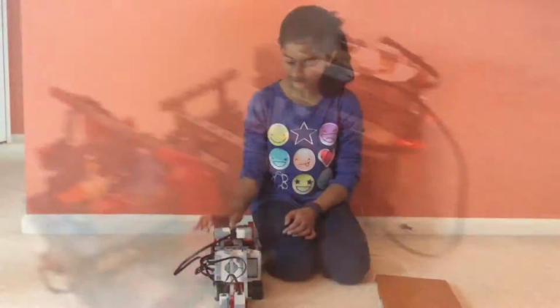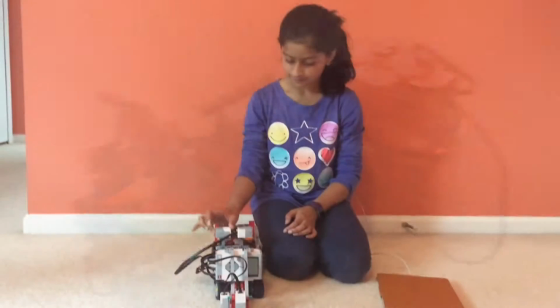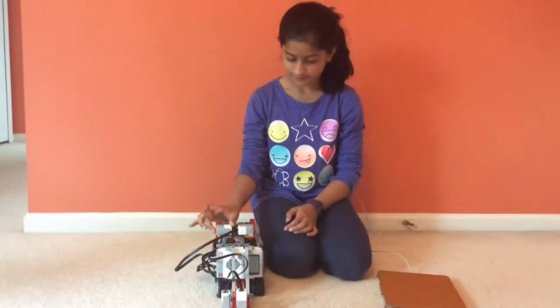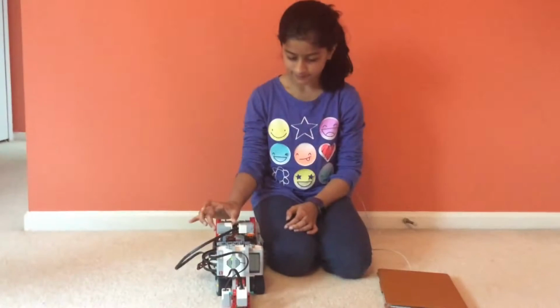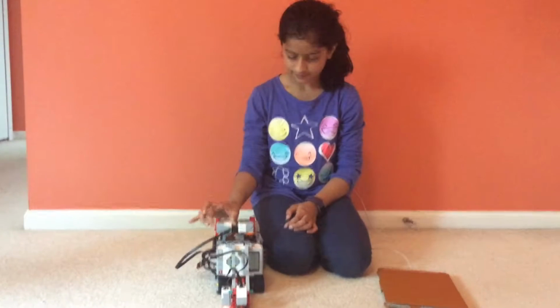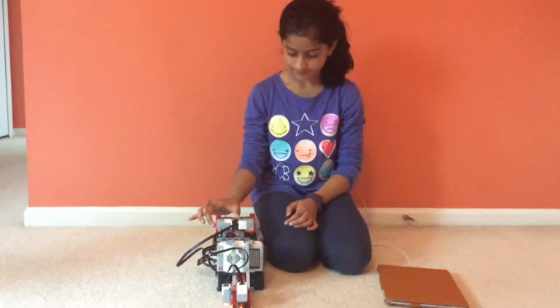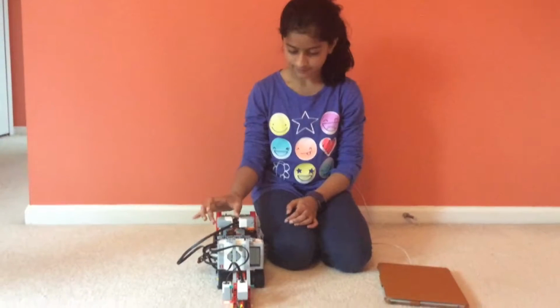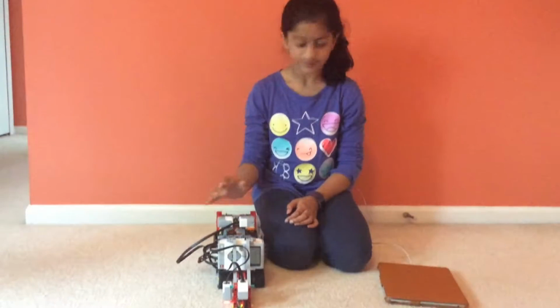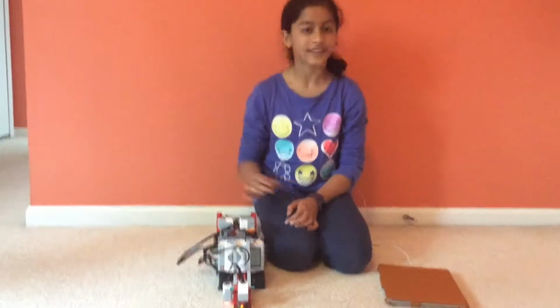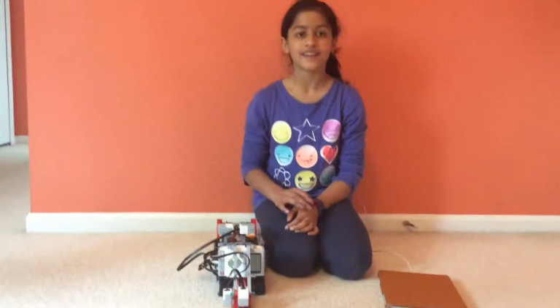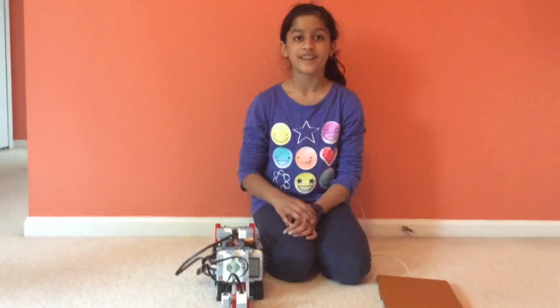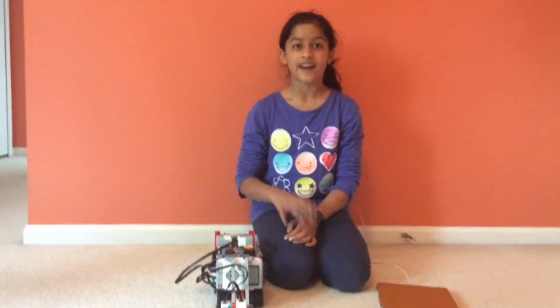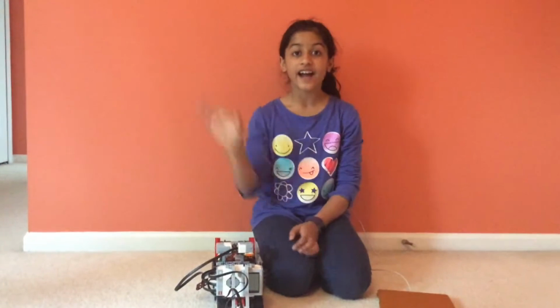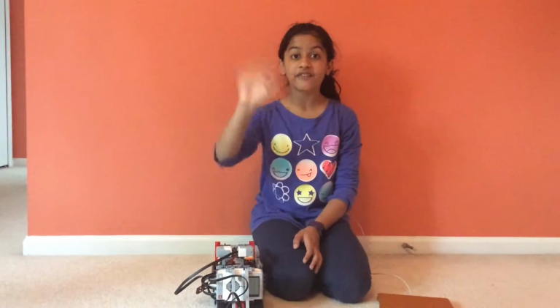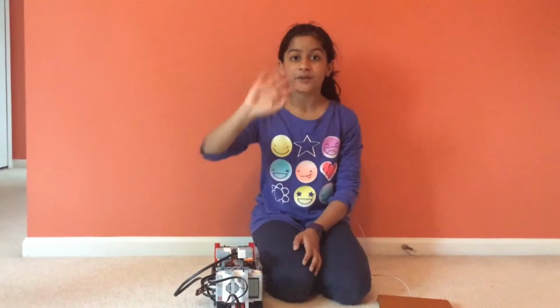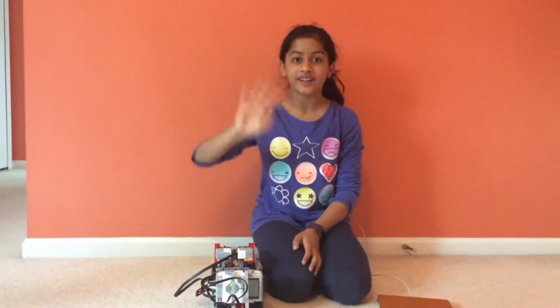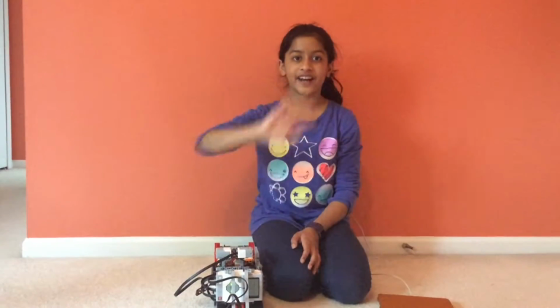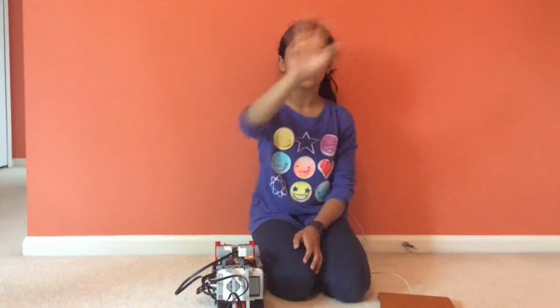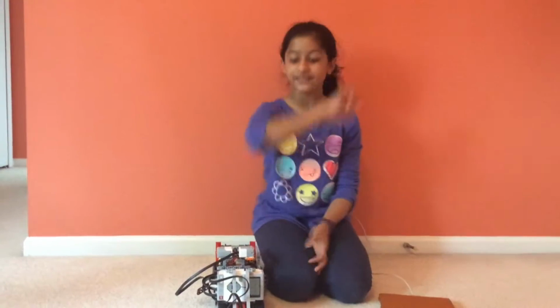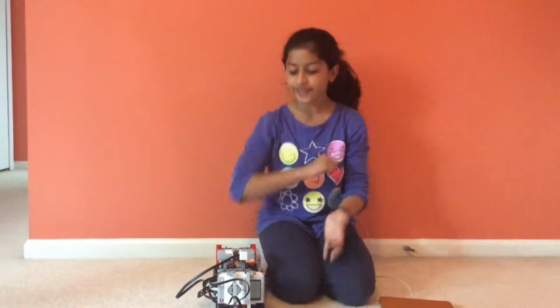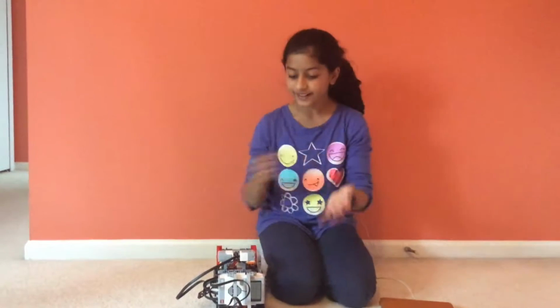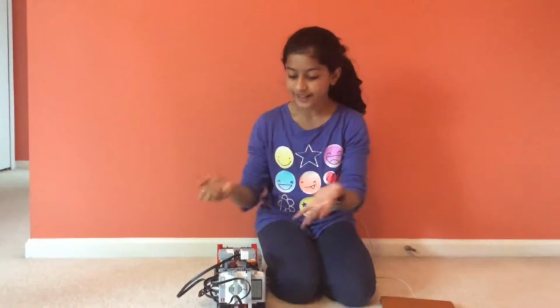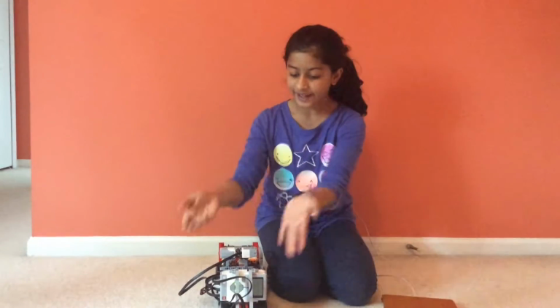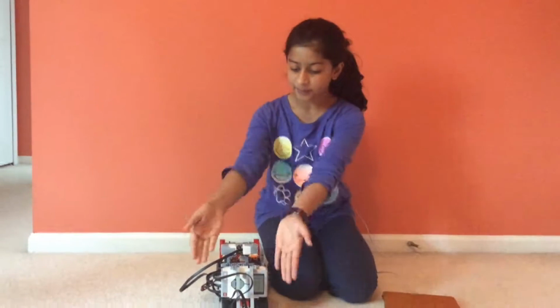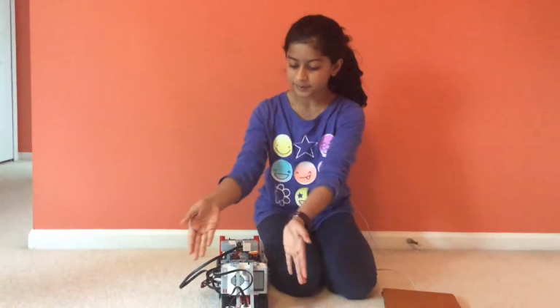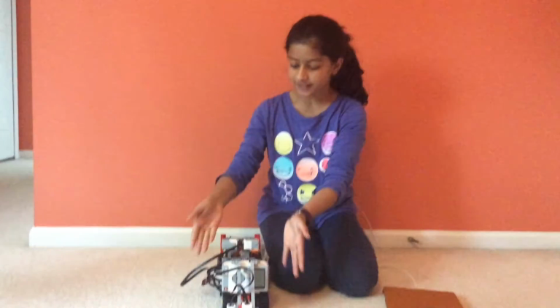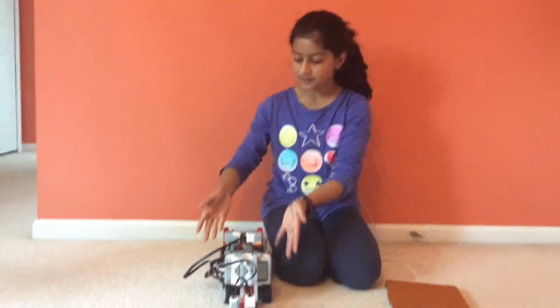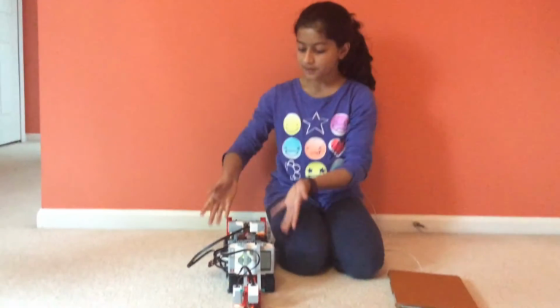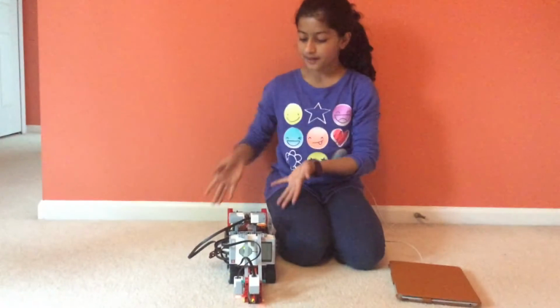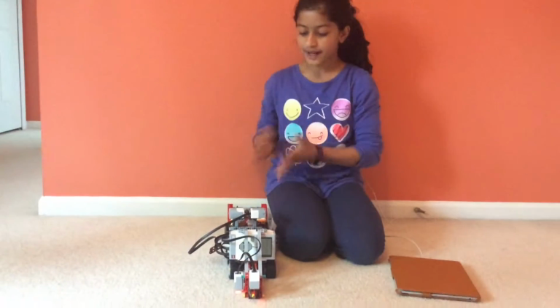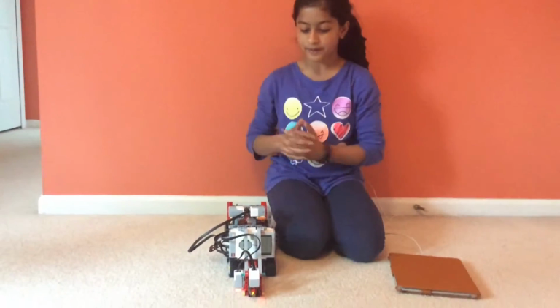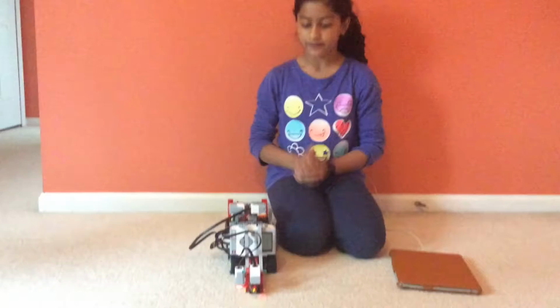Hi everyone, hi Steve. Today I will be telling you about GuideBot.